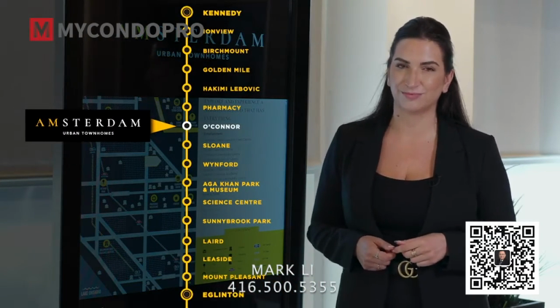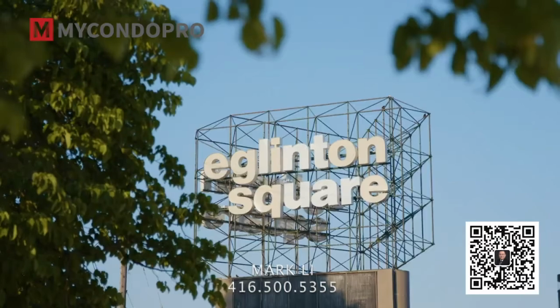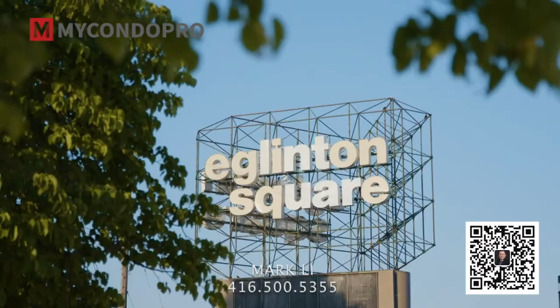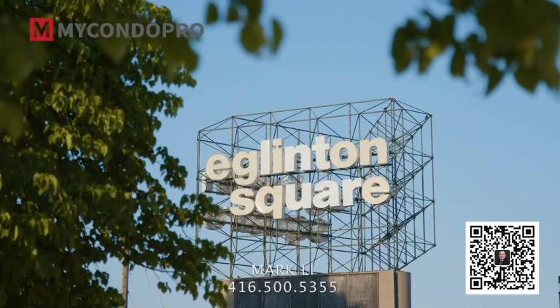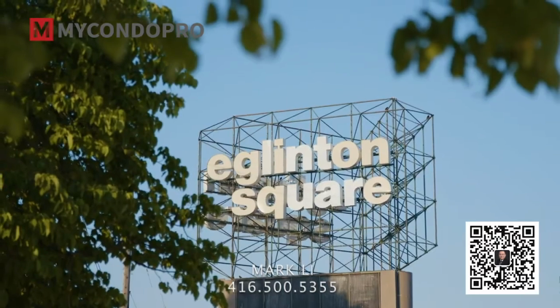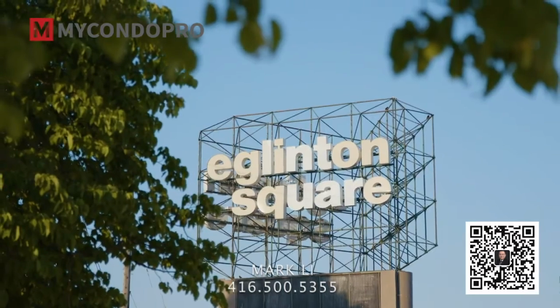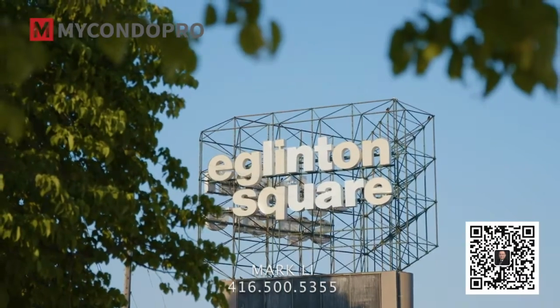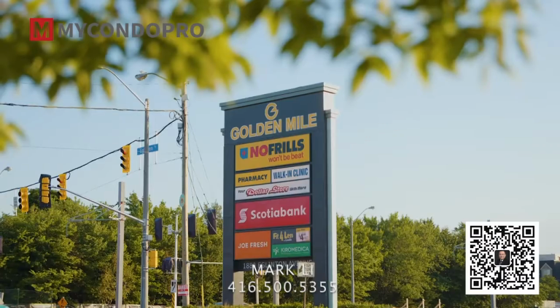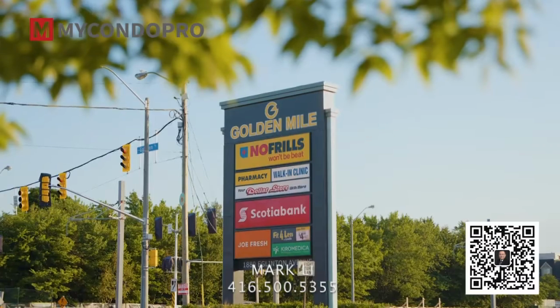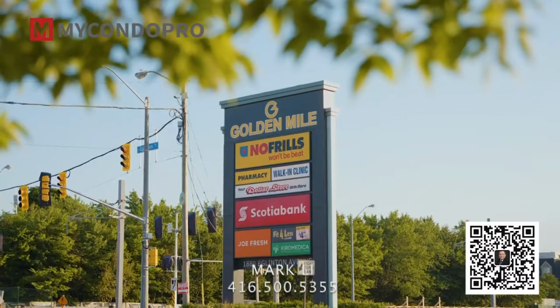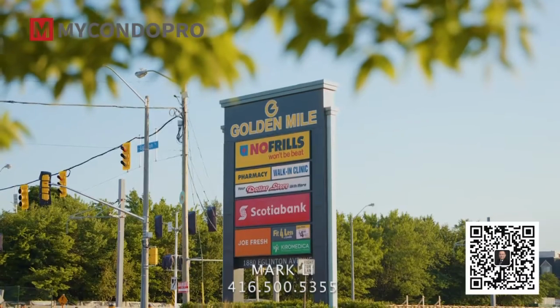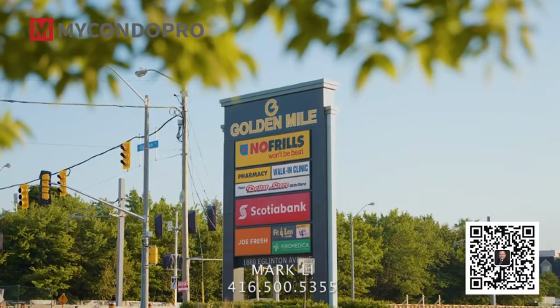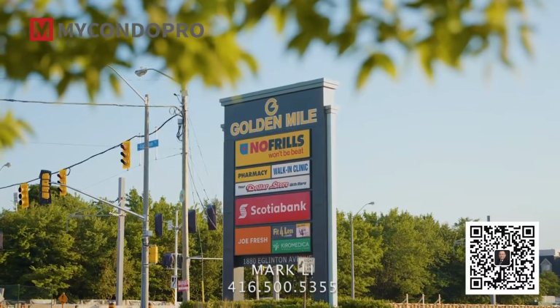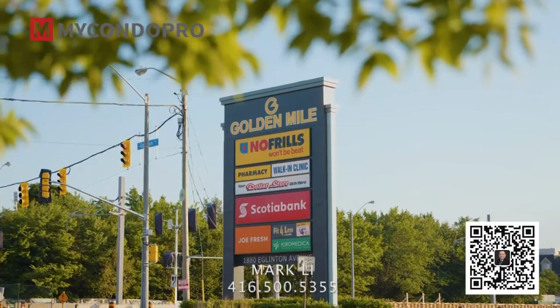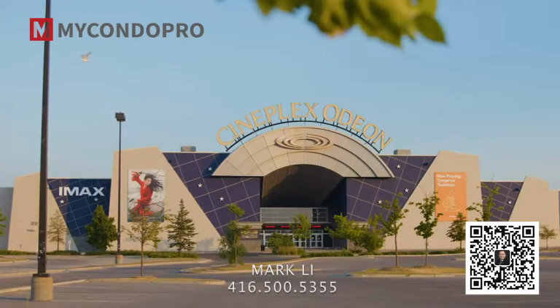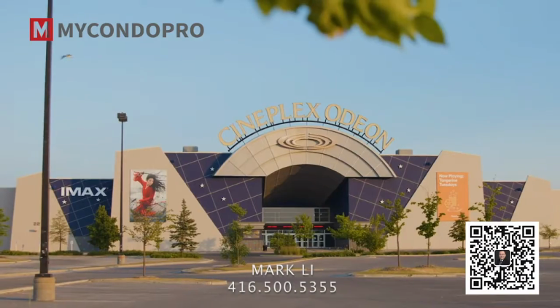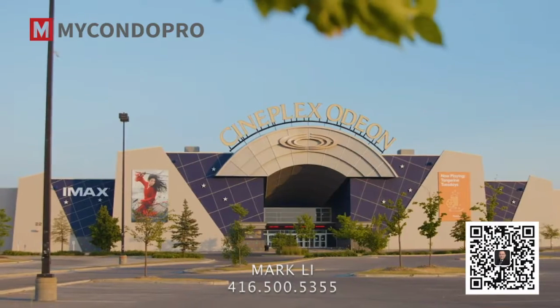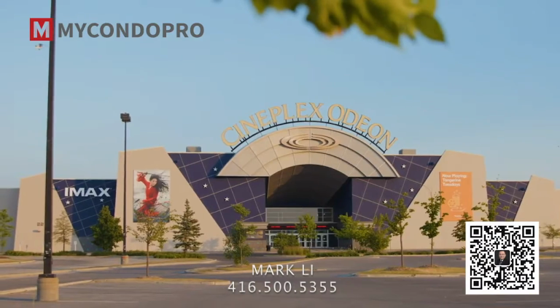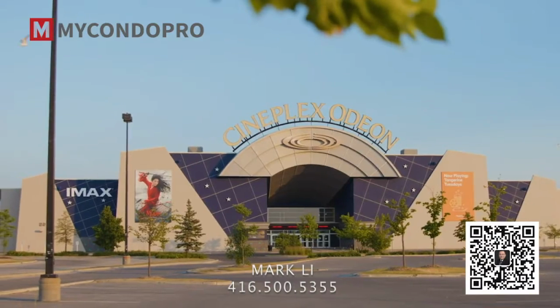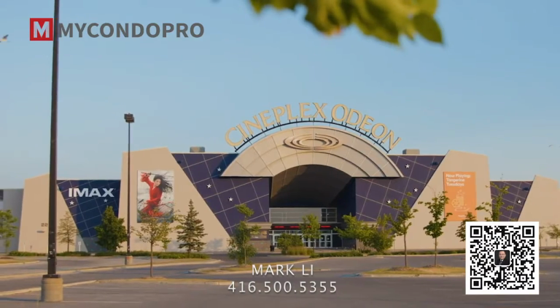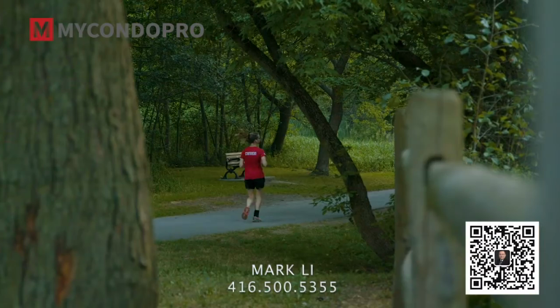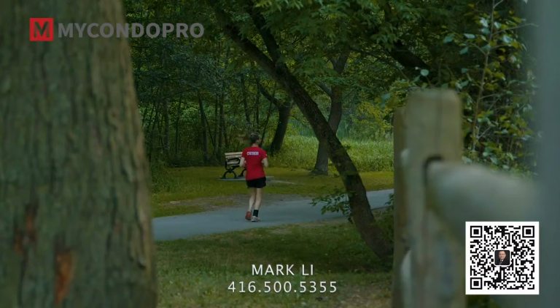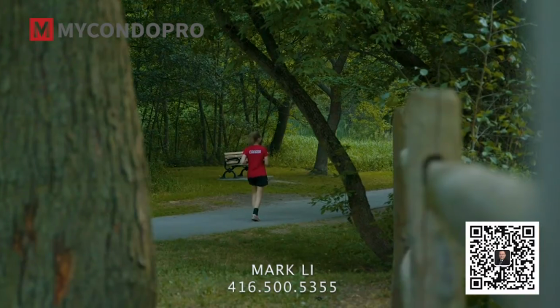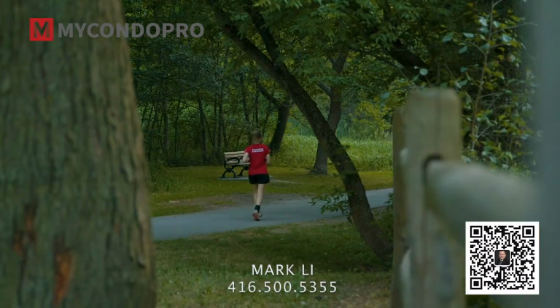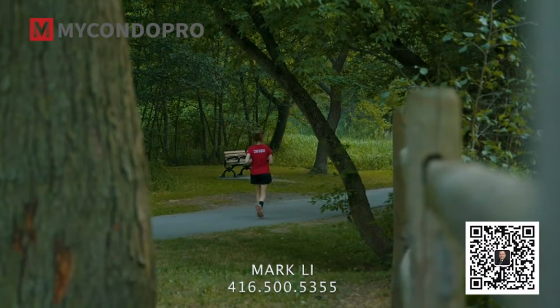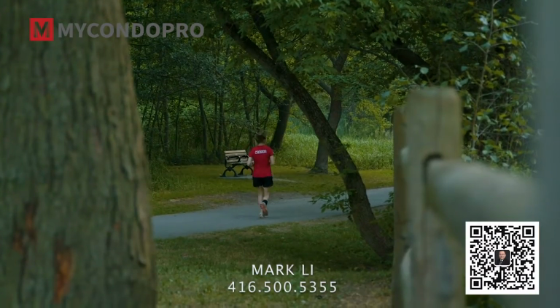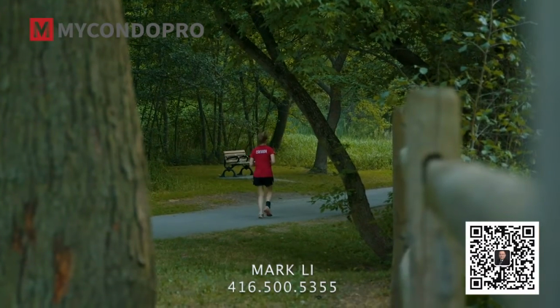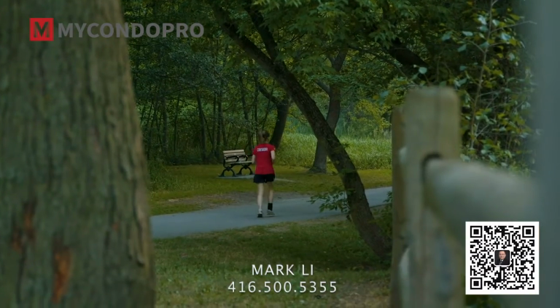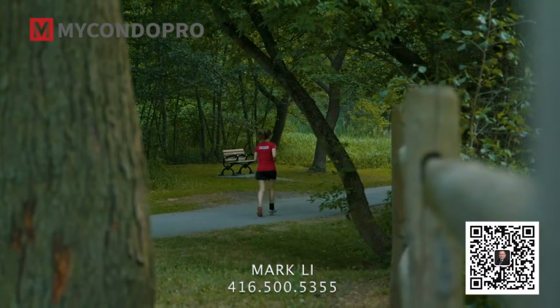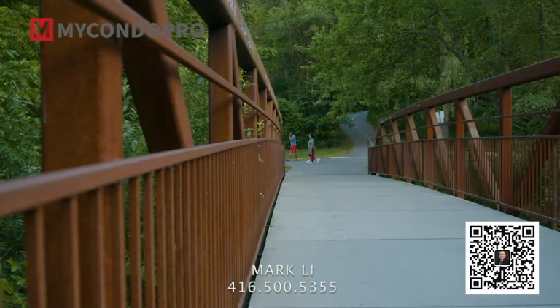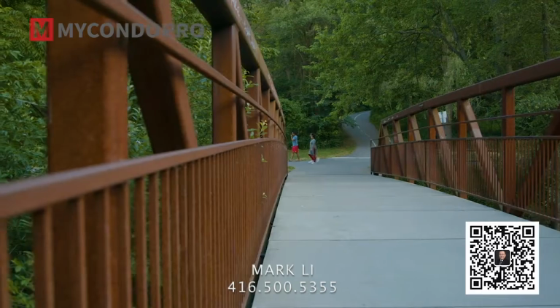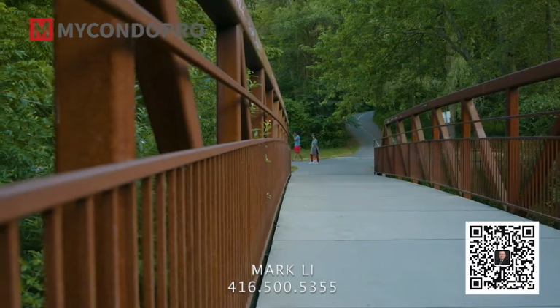That means transit, shopping, restaurants, entertainment, hiking and biking — it's all just a walk away.